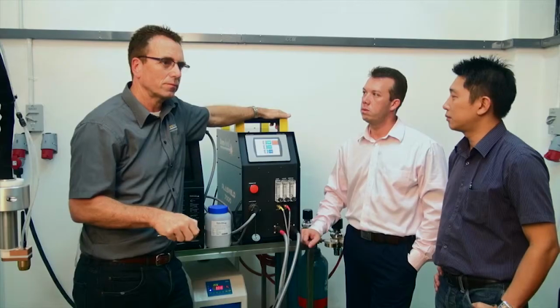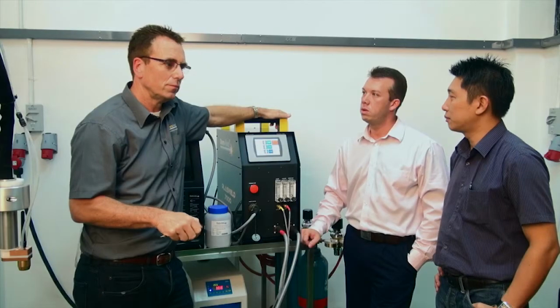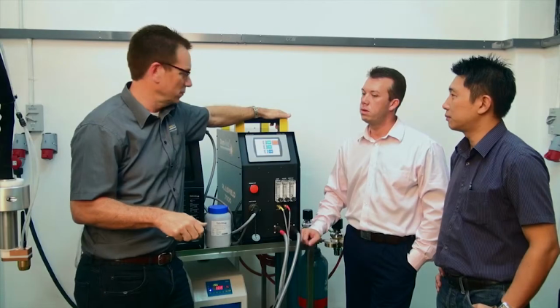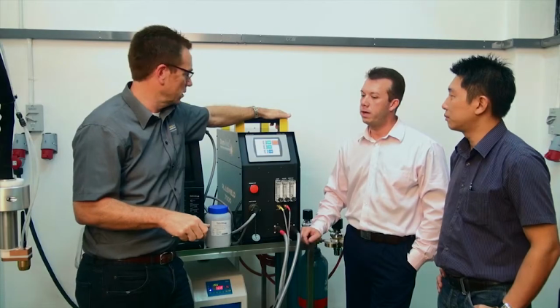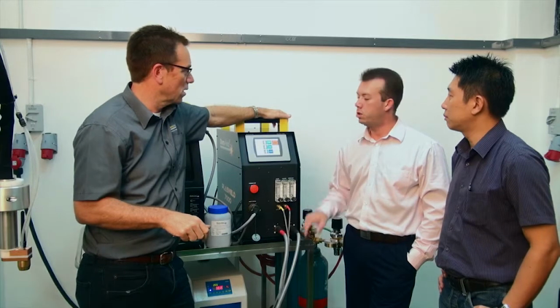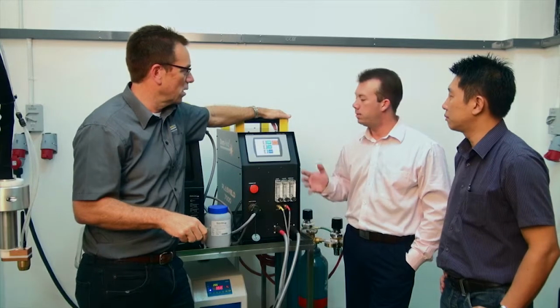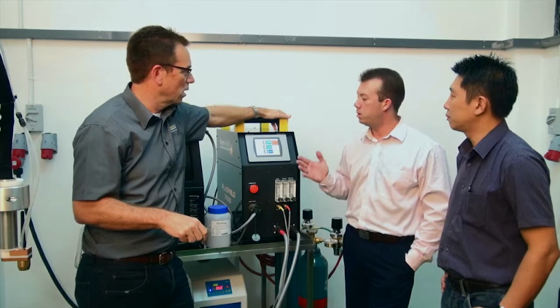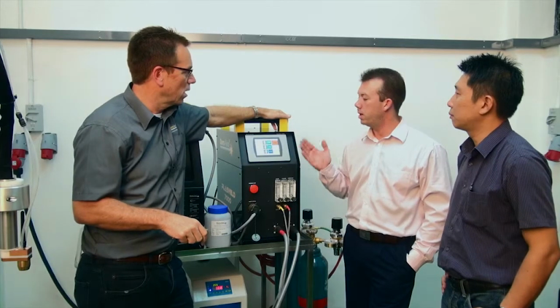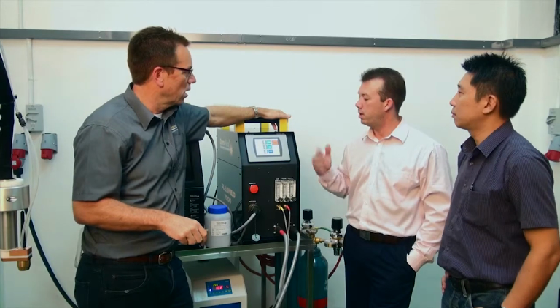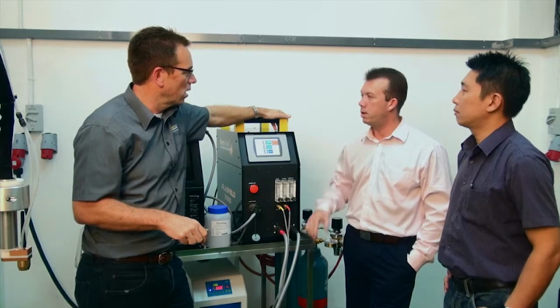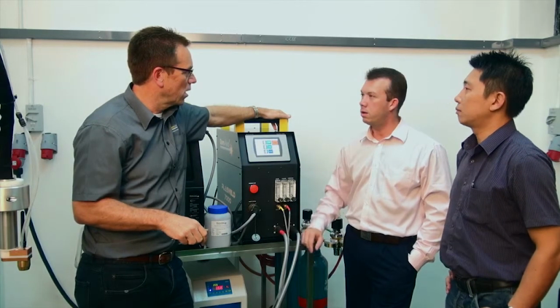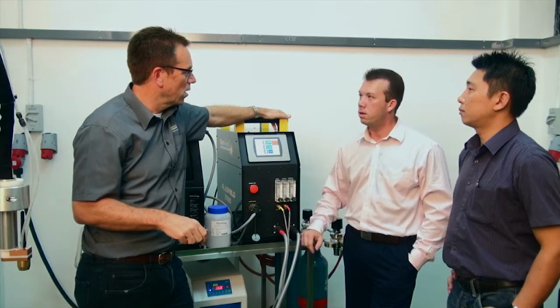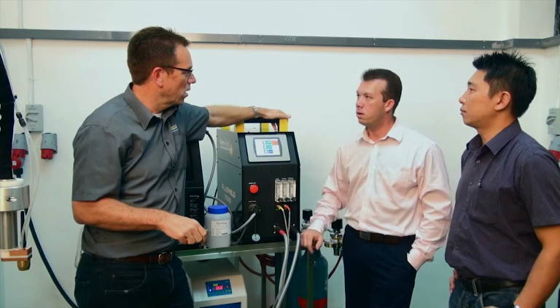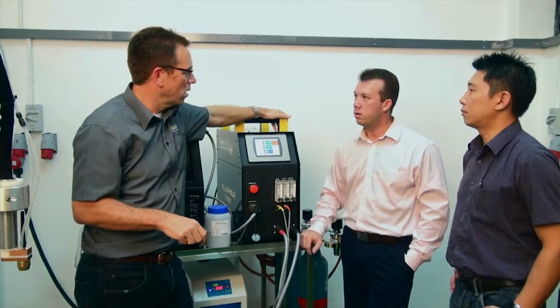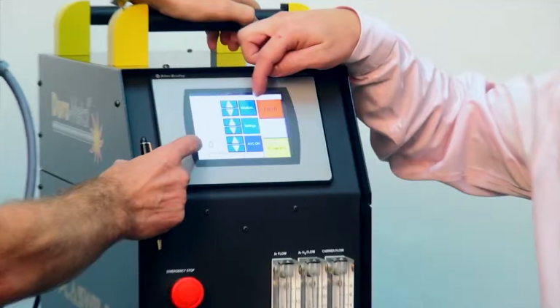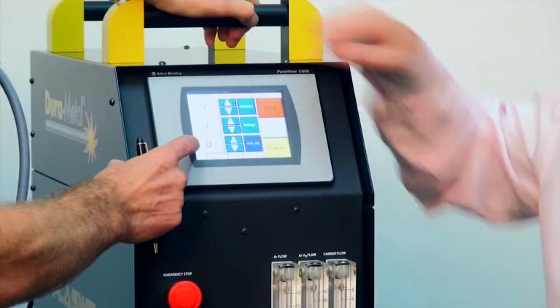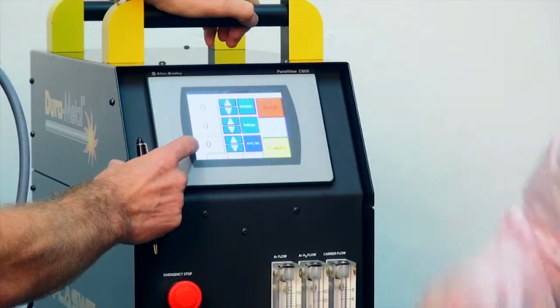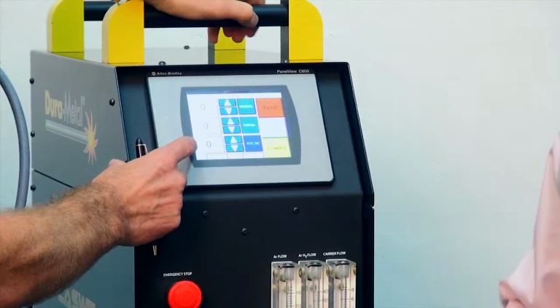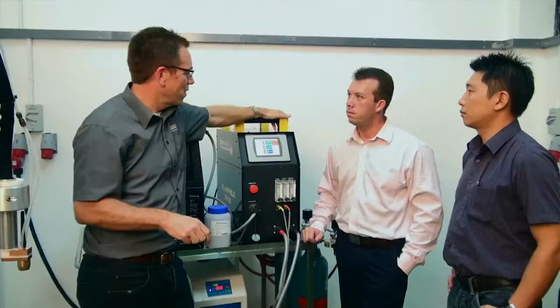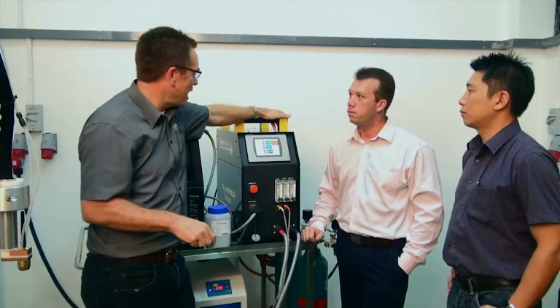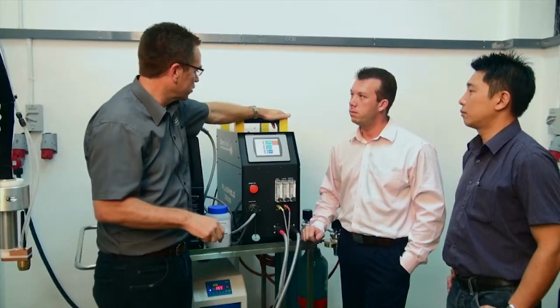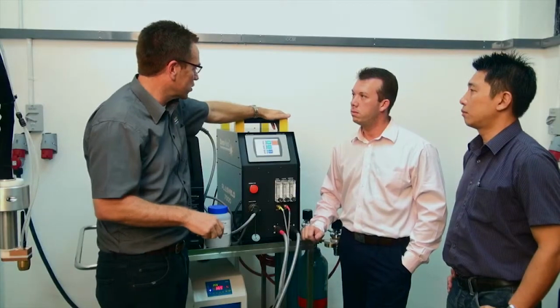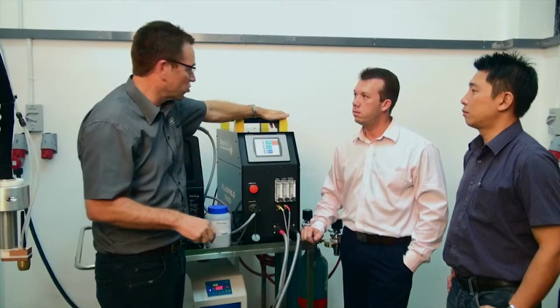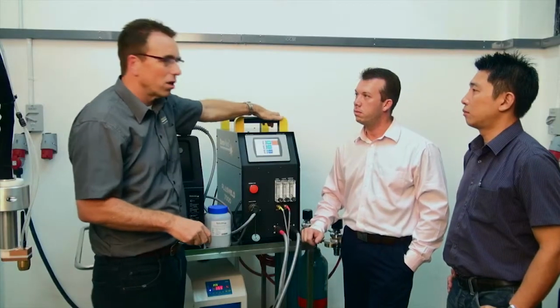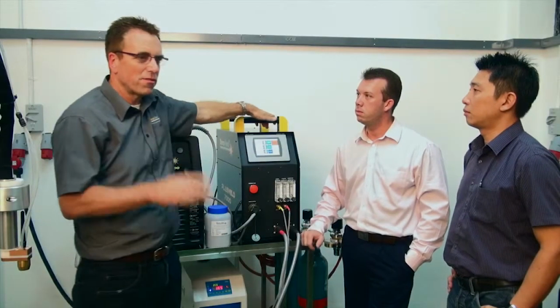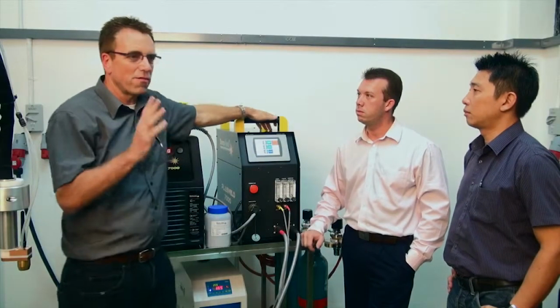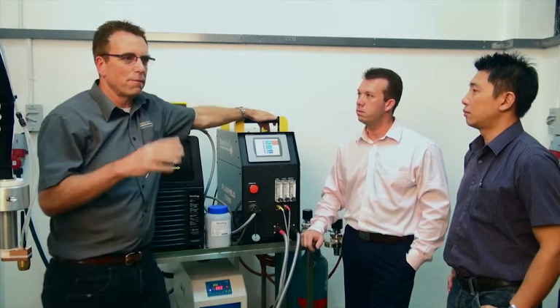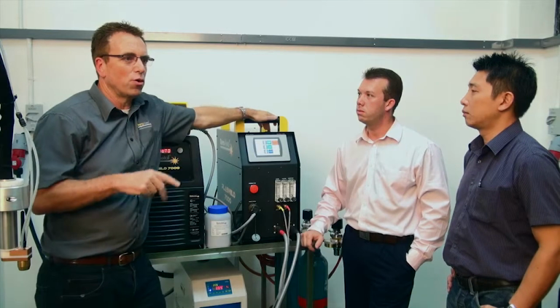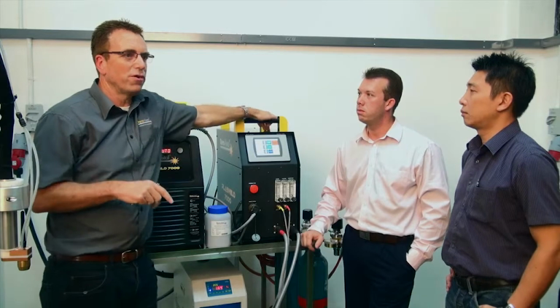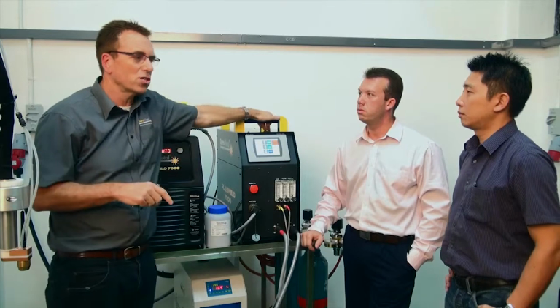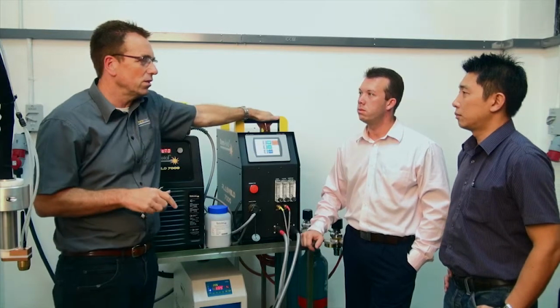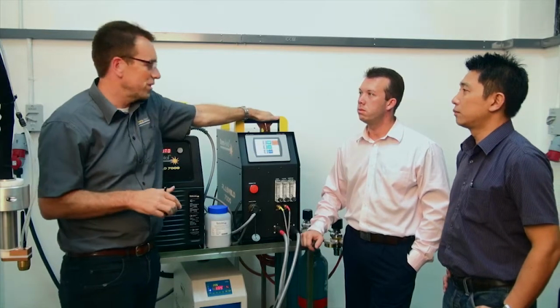So if I had a job to do, how would I integrate an arc voltage control? The arc voltage control is a very, very important function of this system.